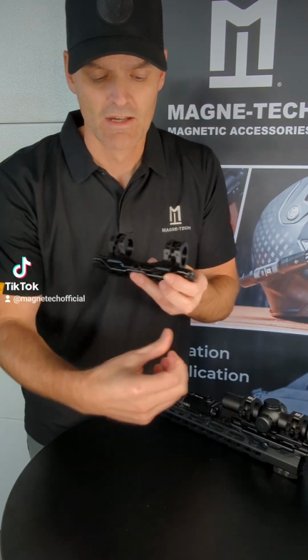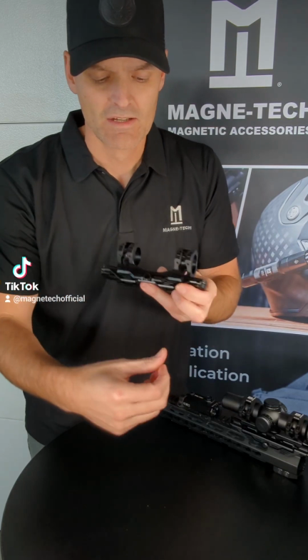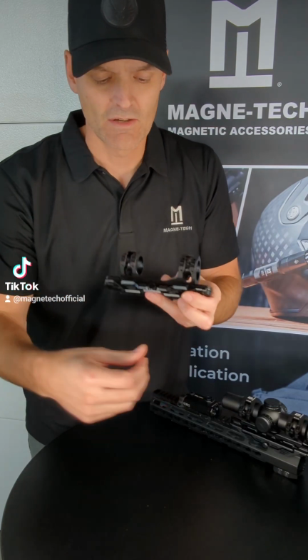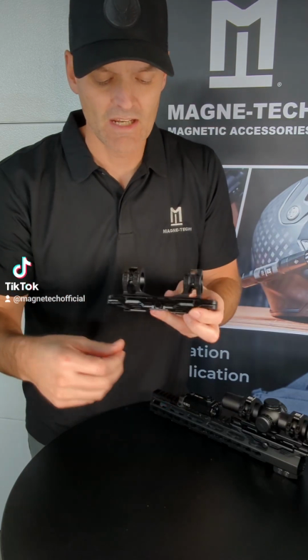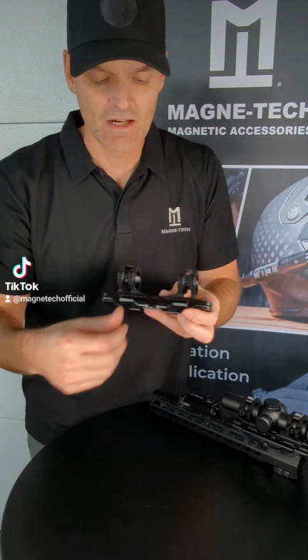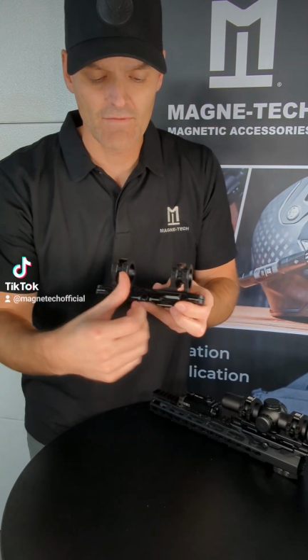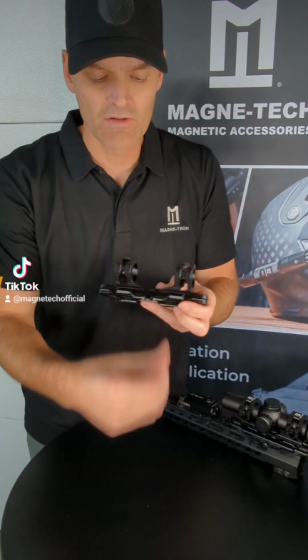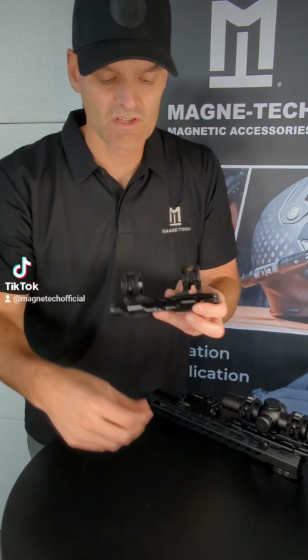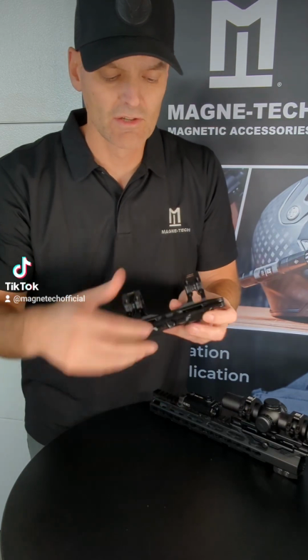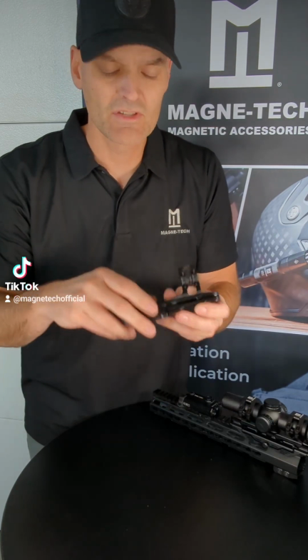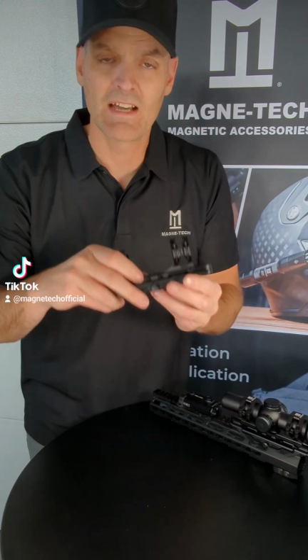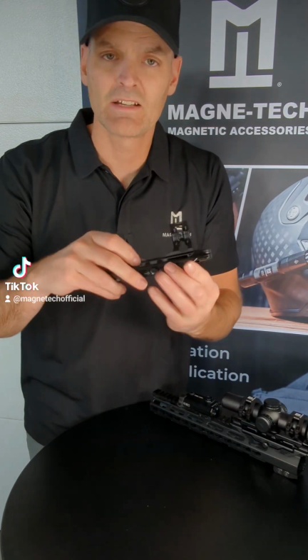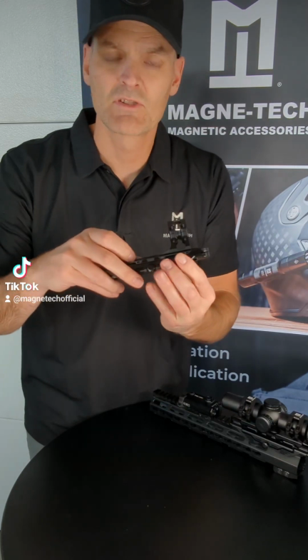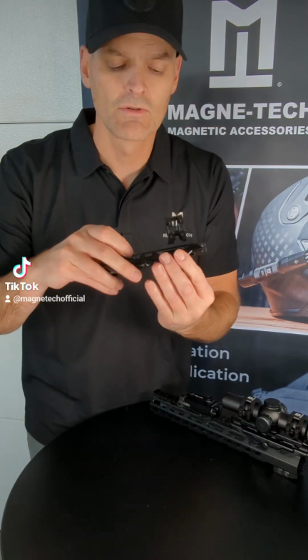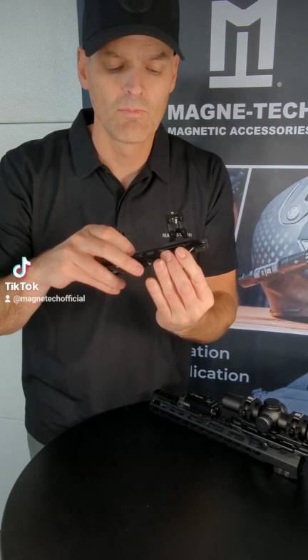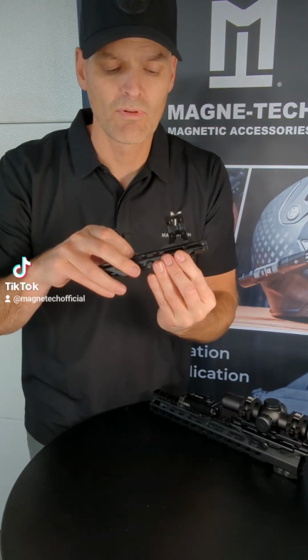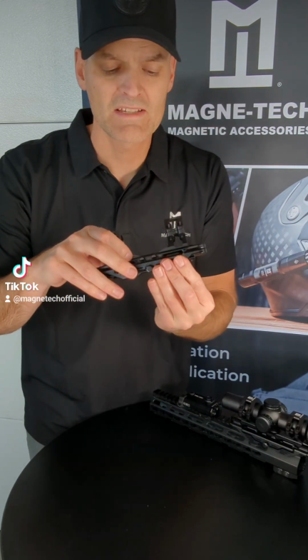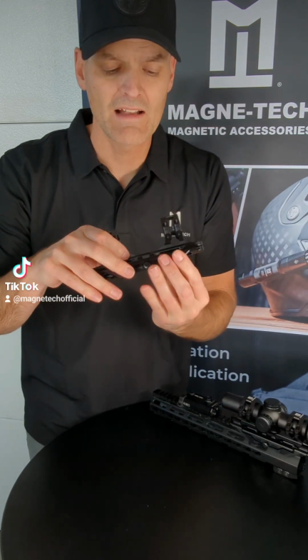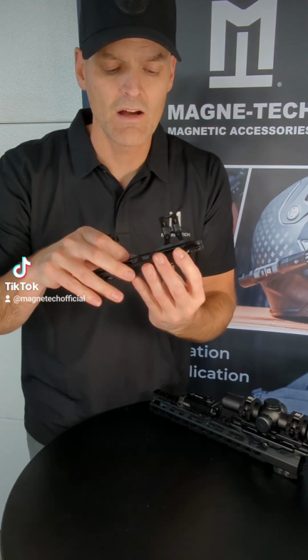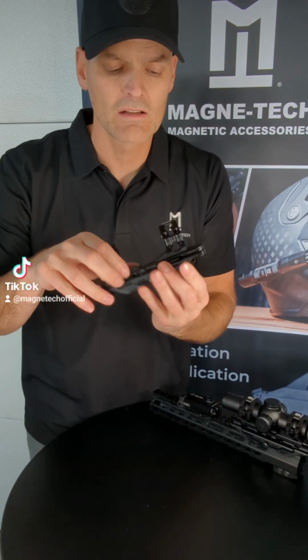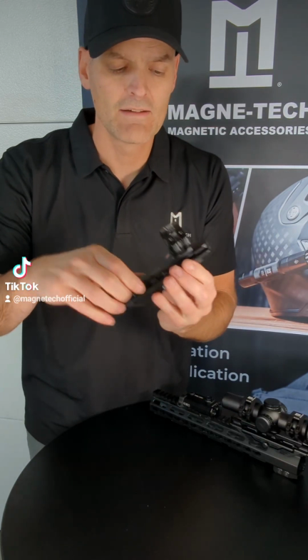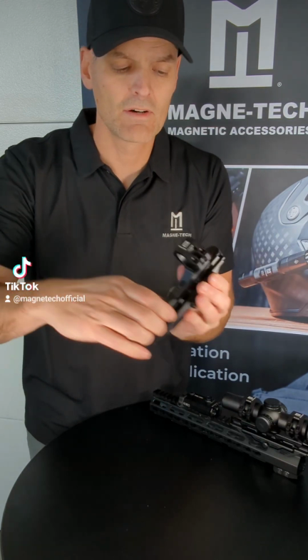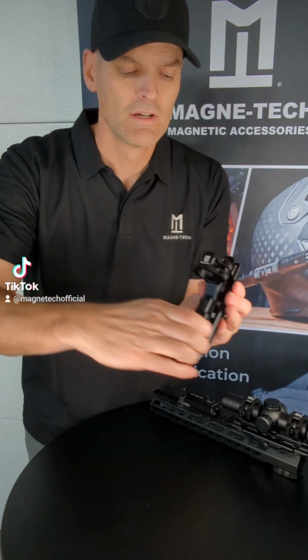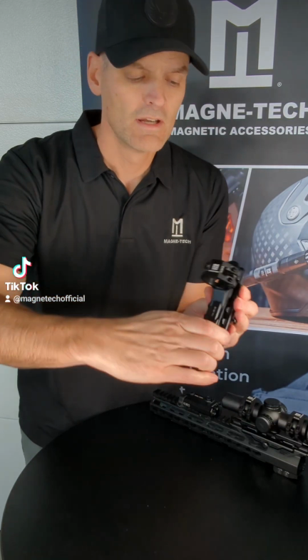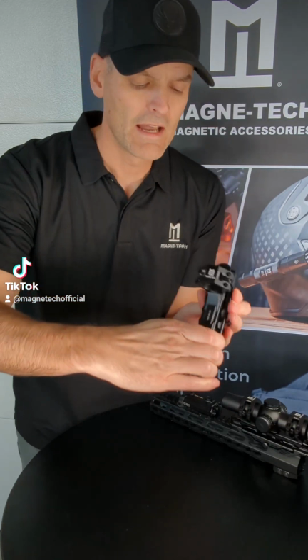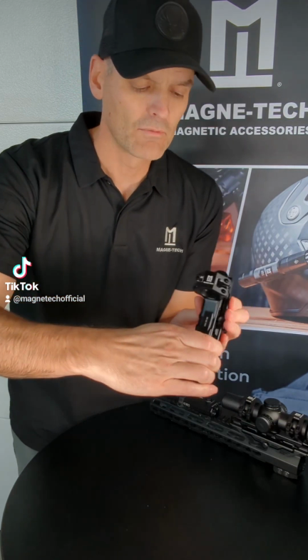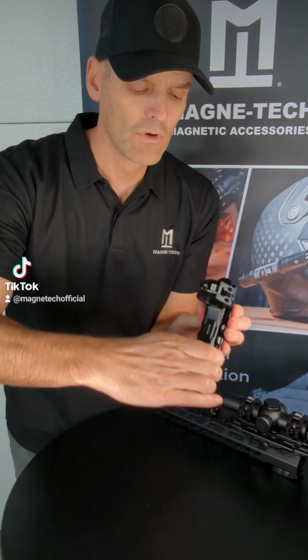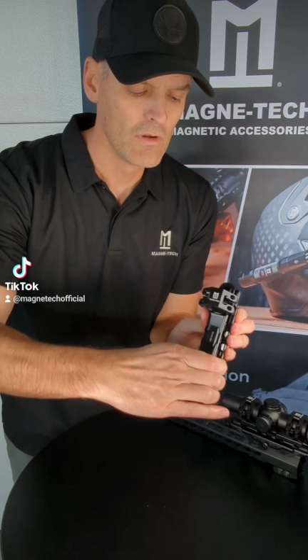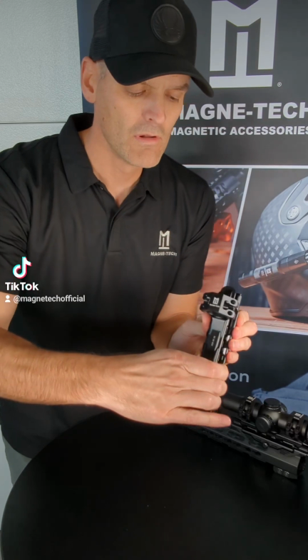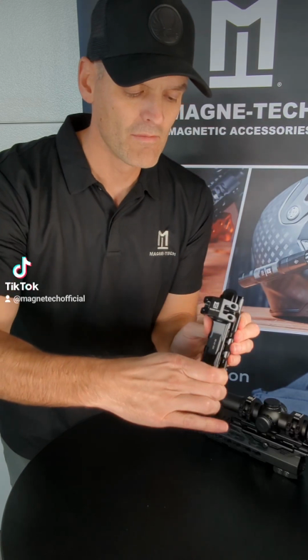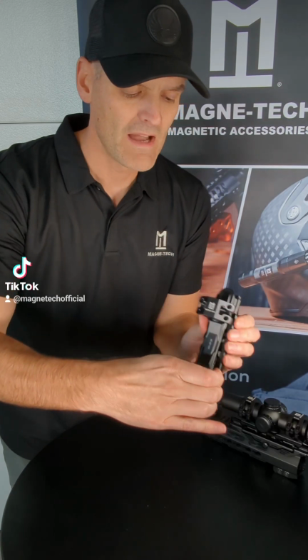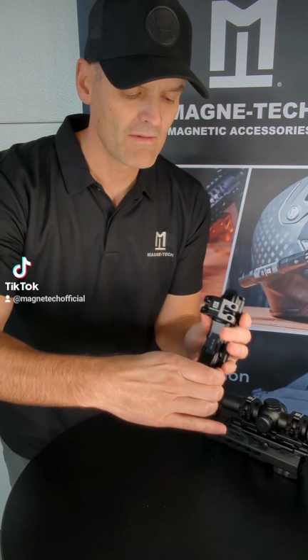To get it off, you just loosen that thumb screw, press that lock lever, and roll the mount.